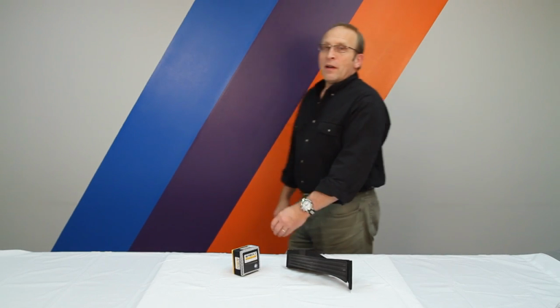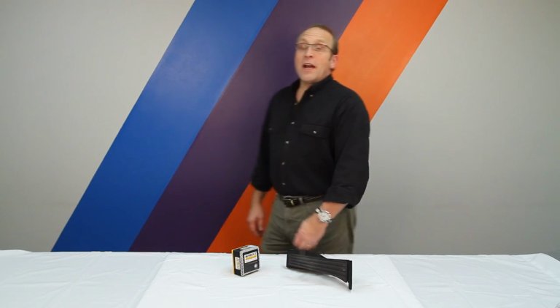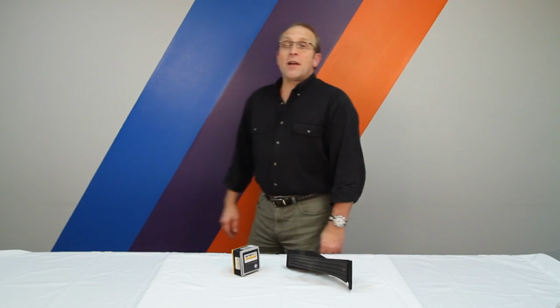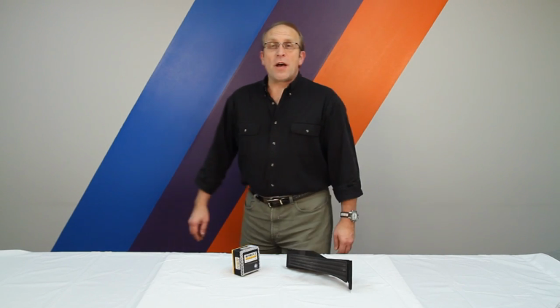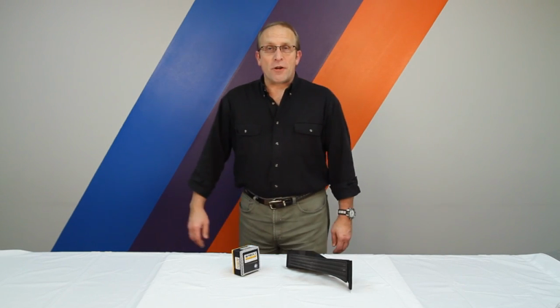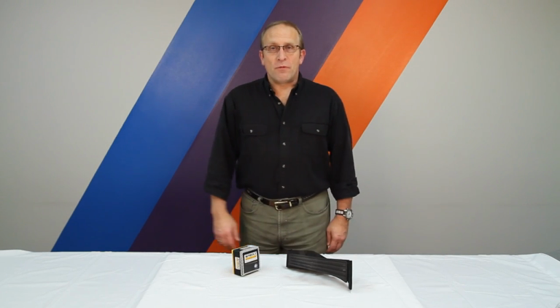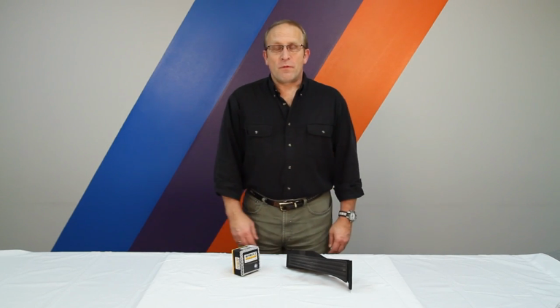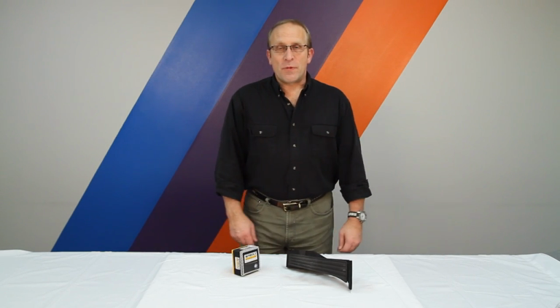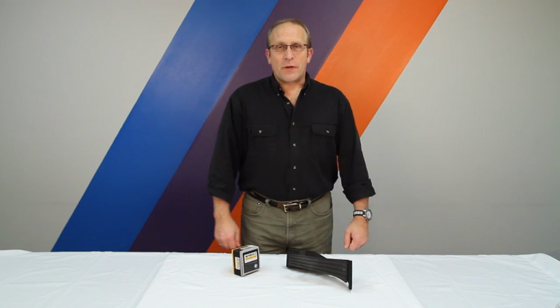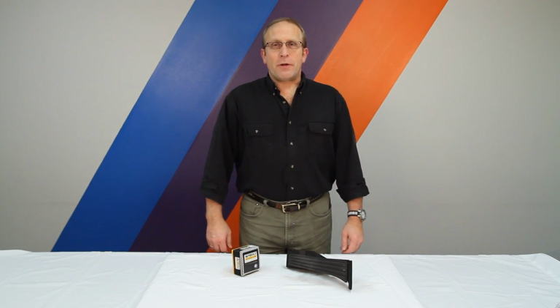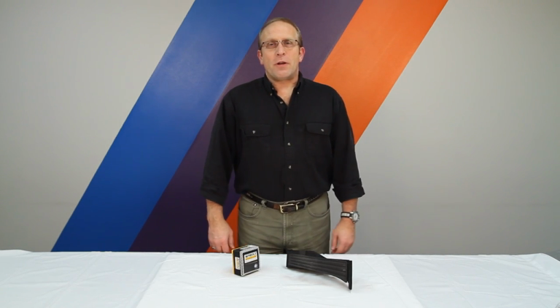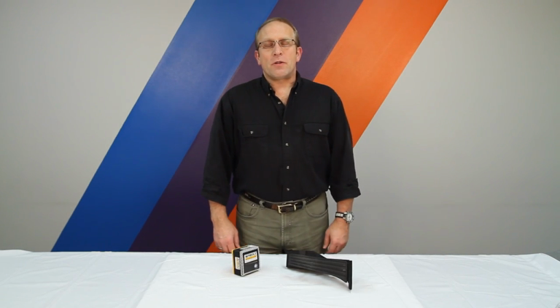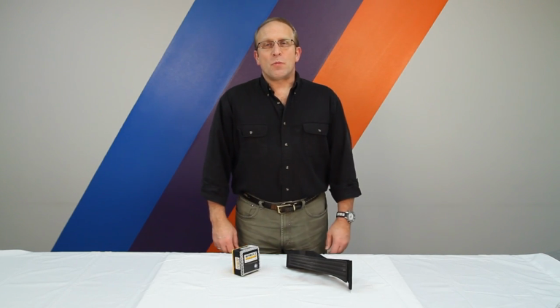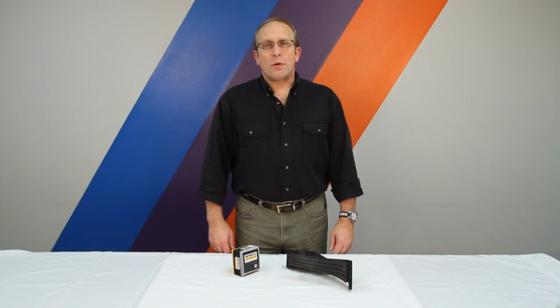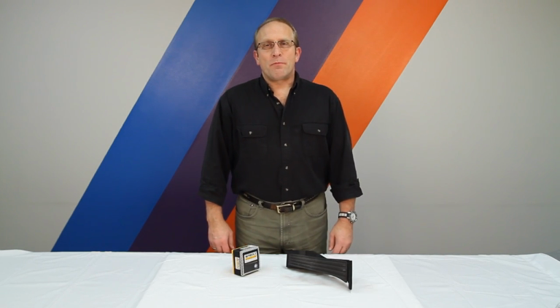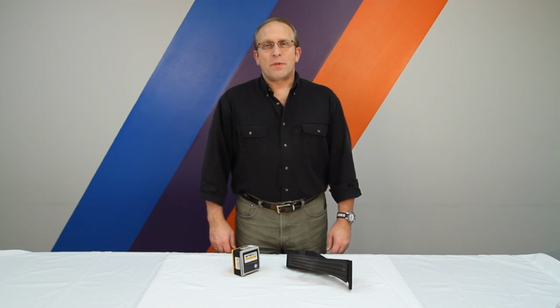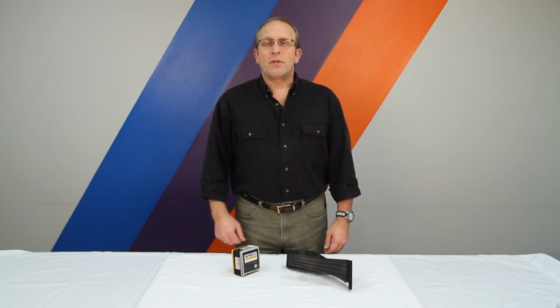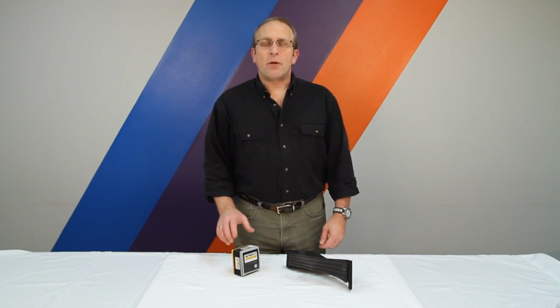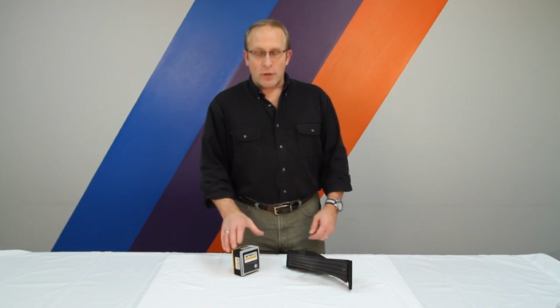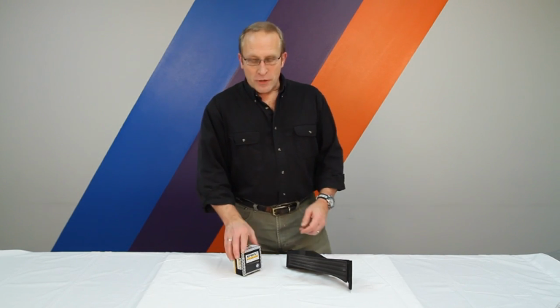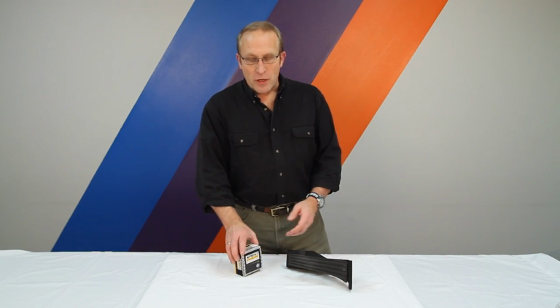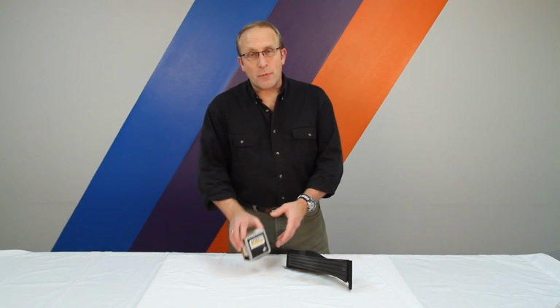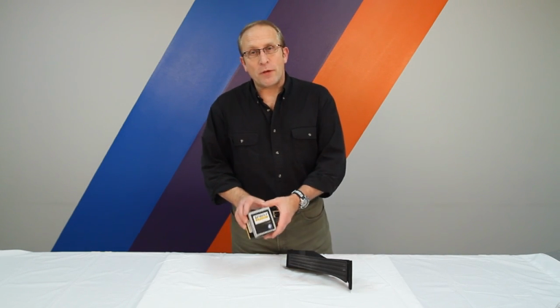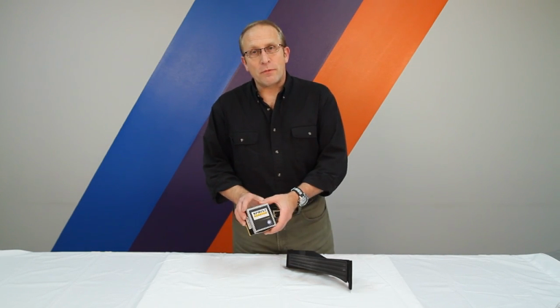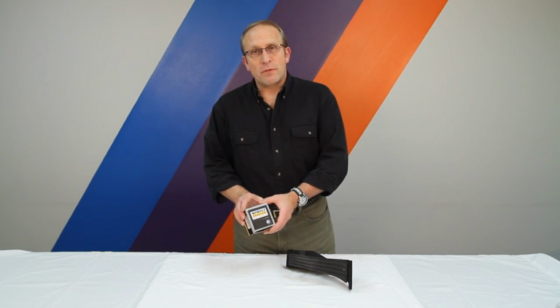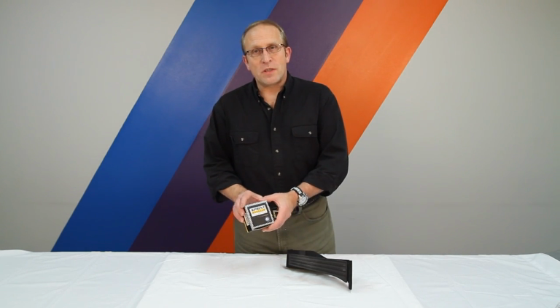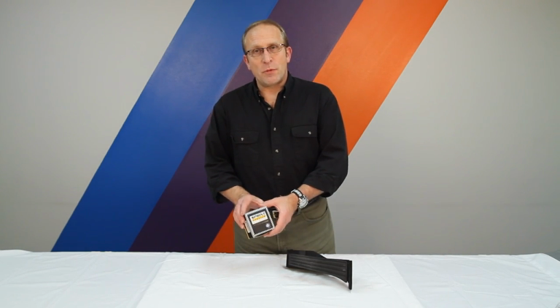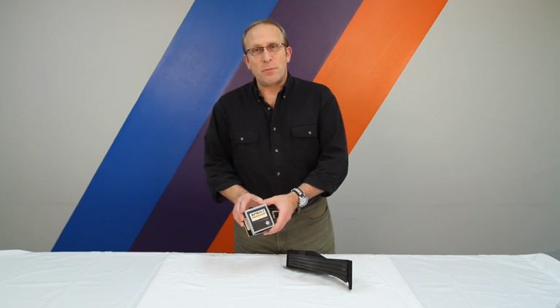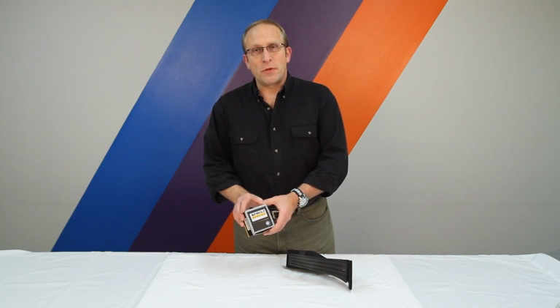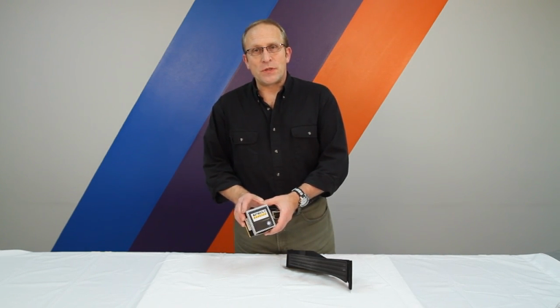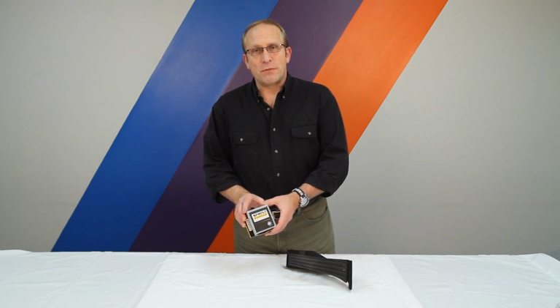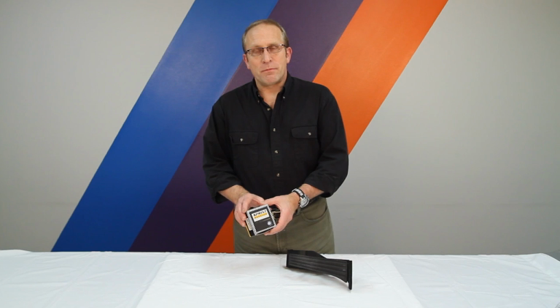Hi, I'm Otto for Bavarian Autosport. Today we're going to talk about the Sprint Booster.